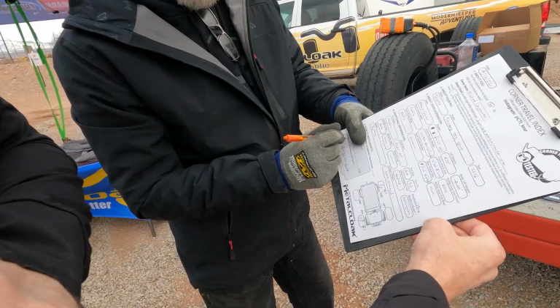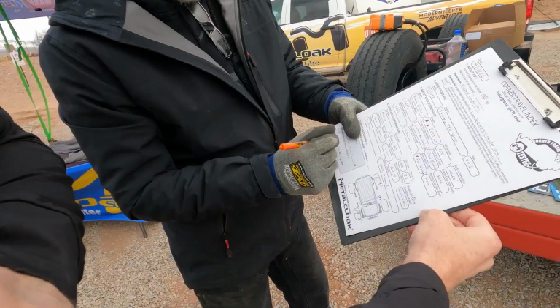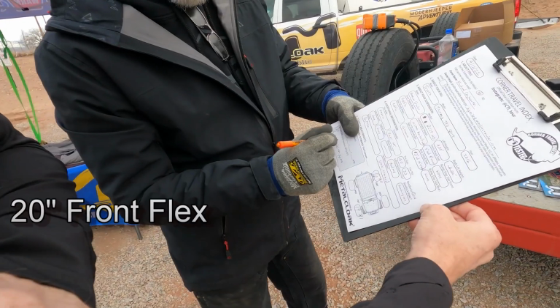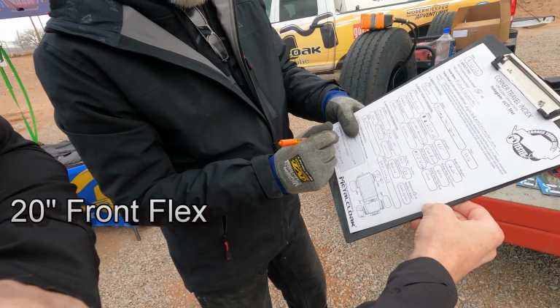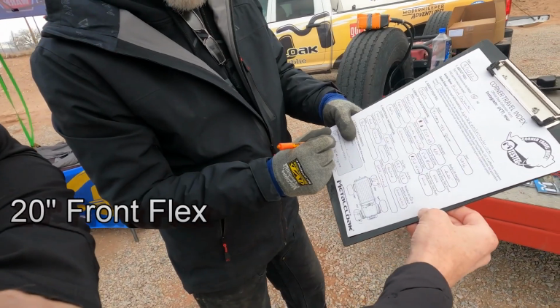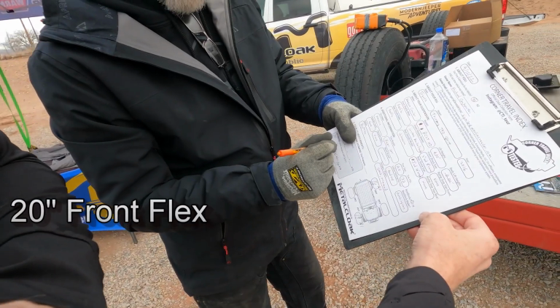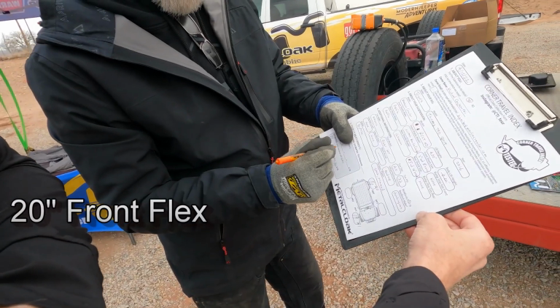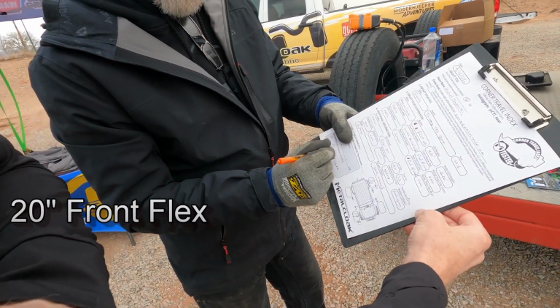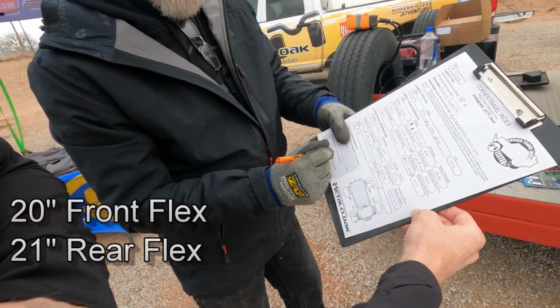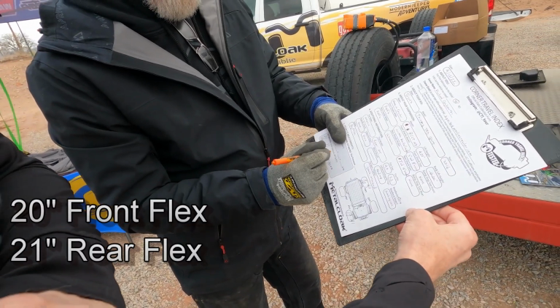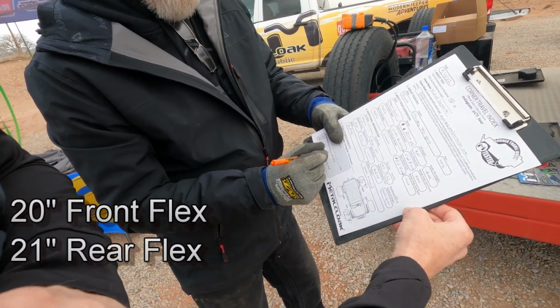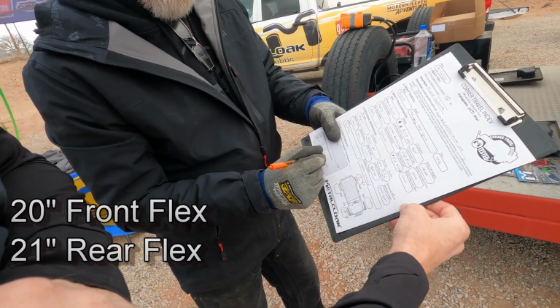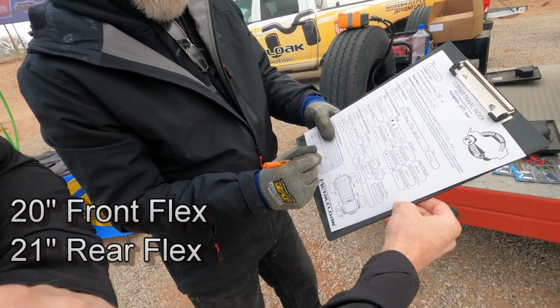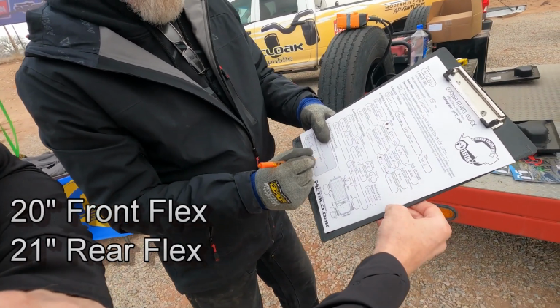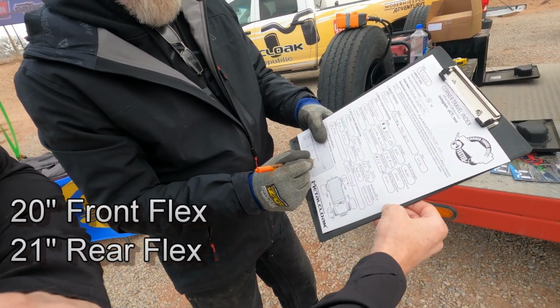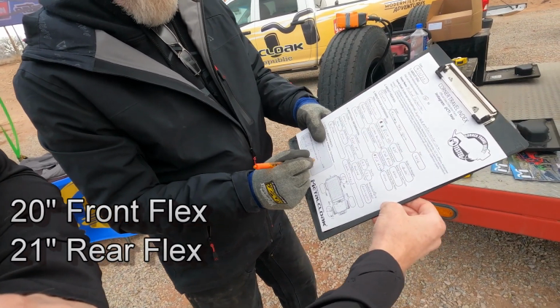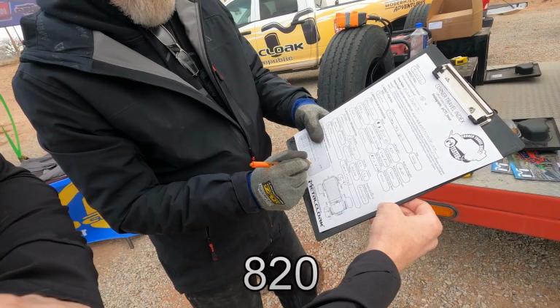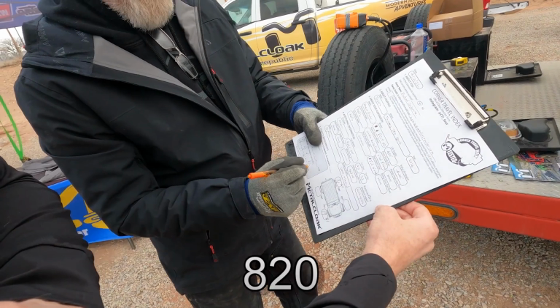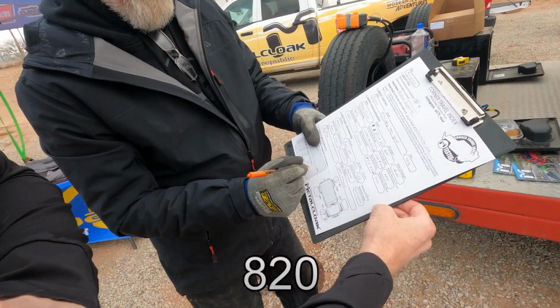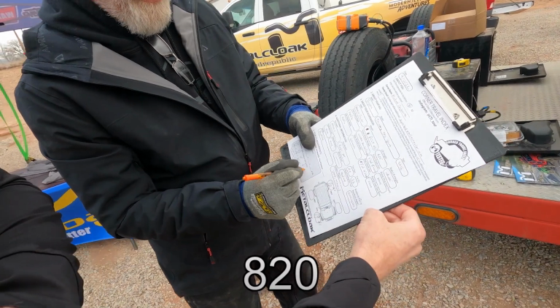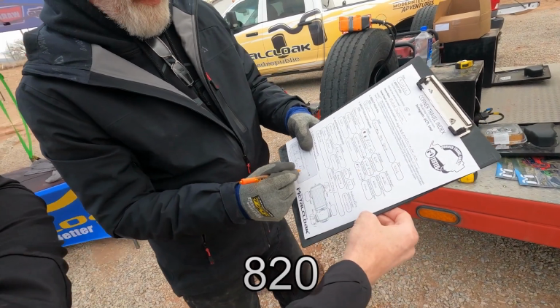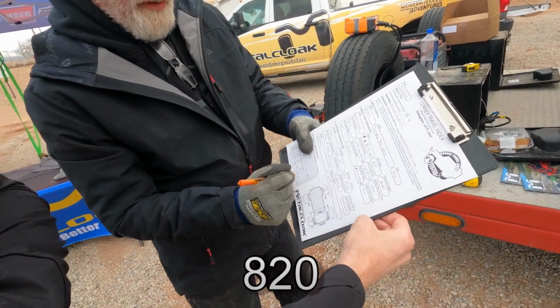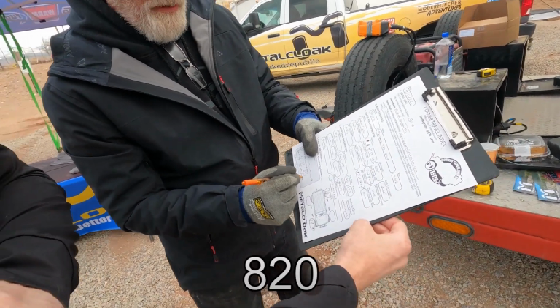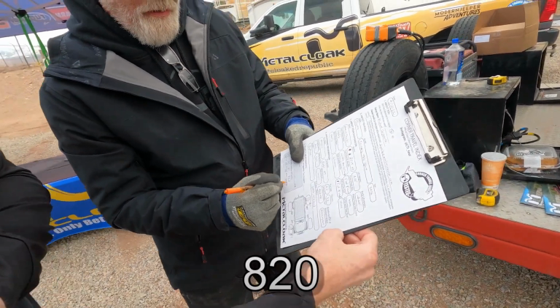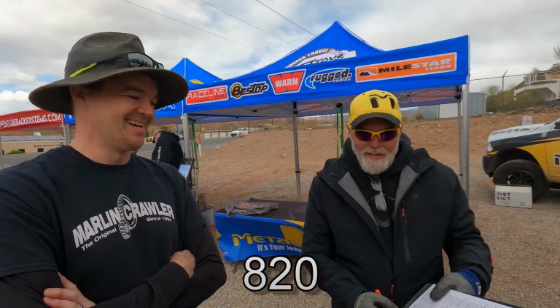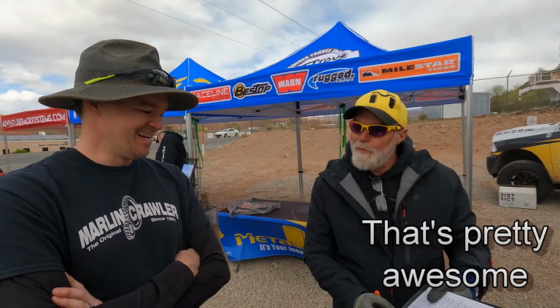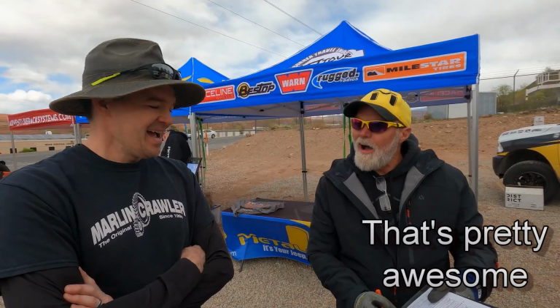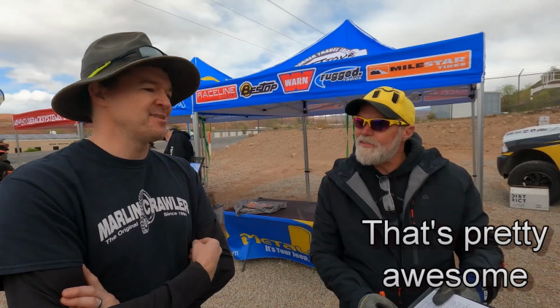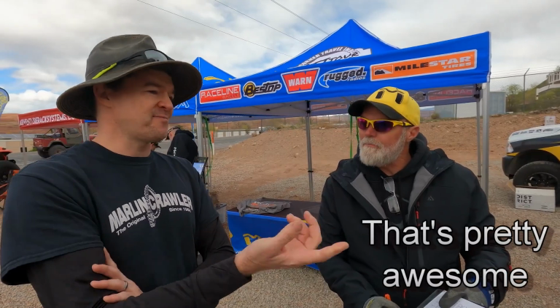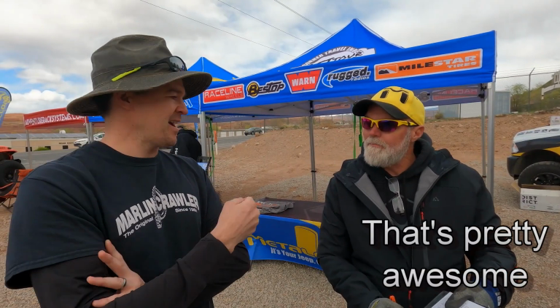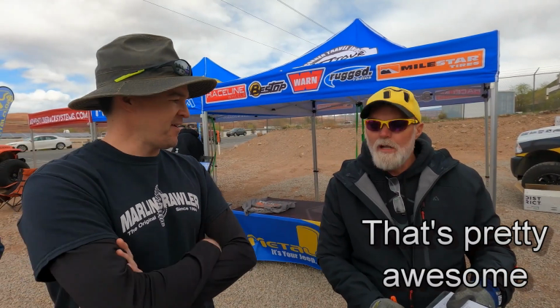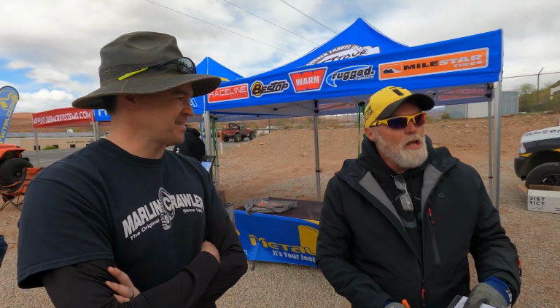You're 20, 21, 41, 820. That's pretty awesome. How's that for IFS?